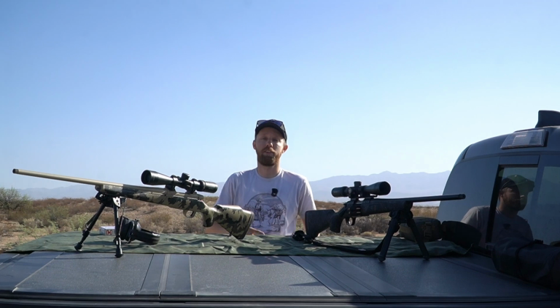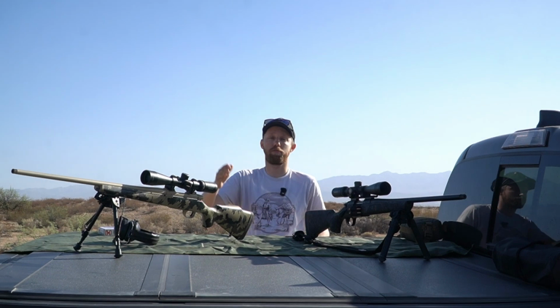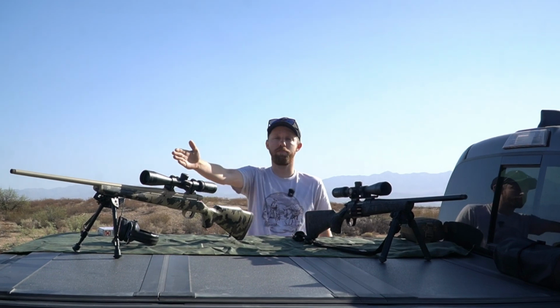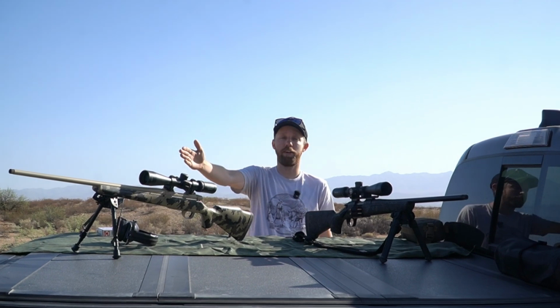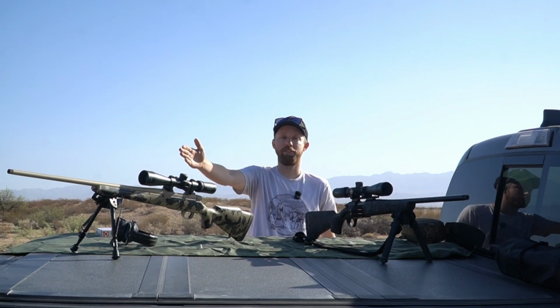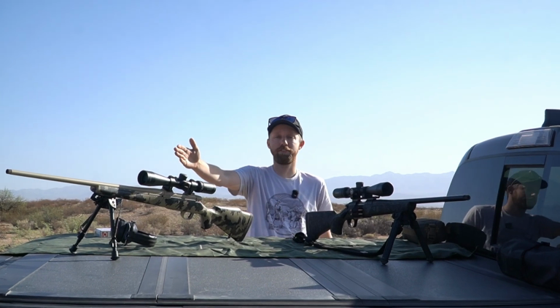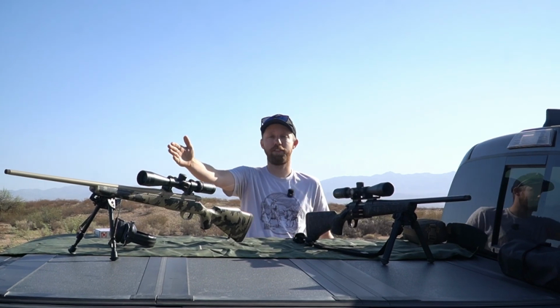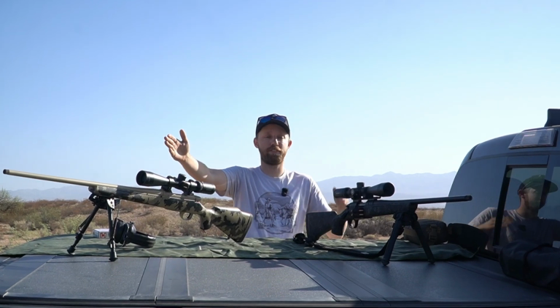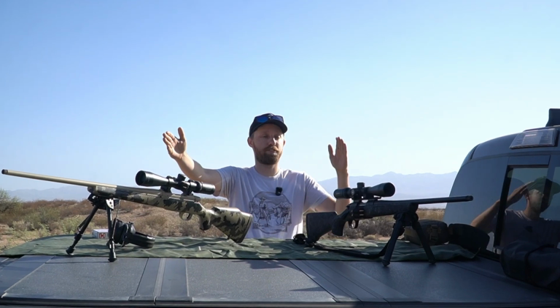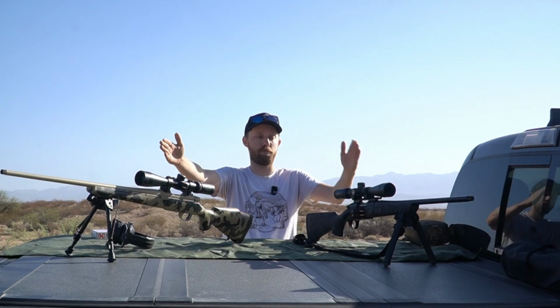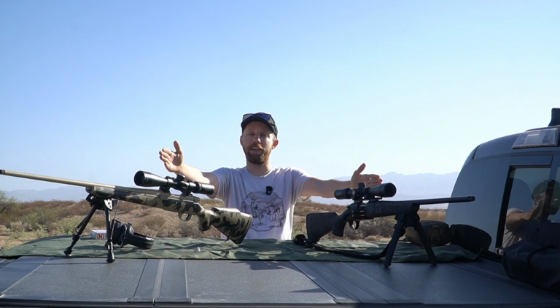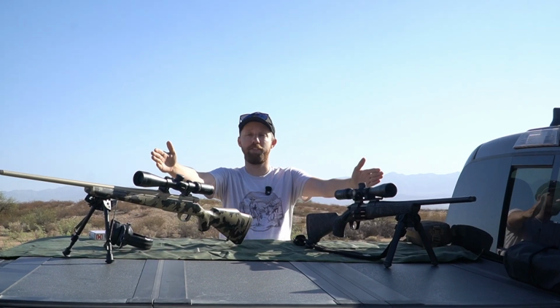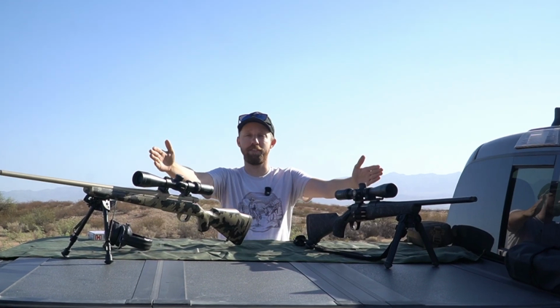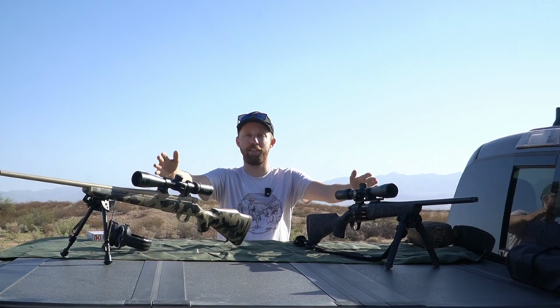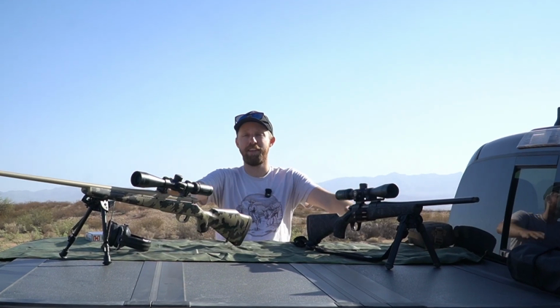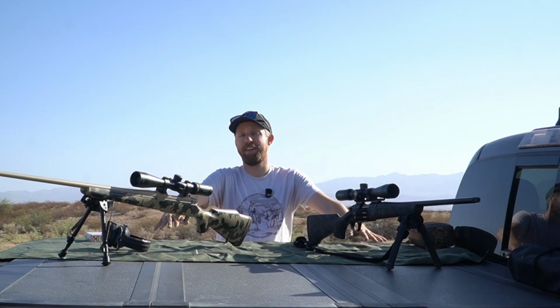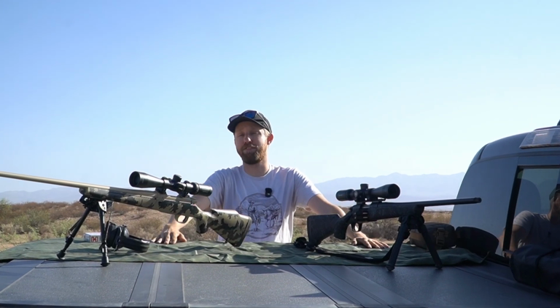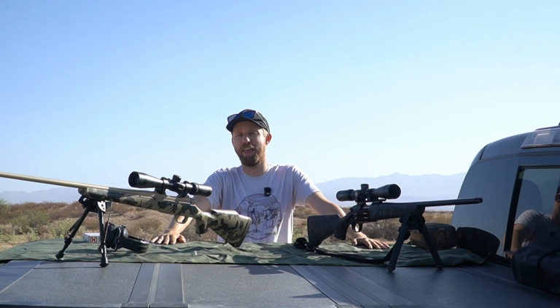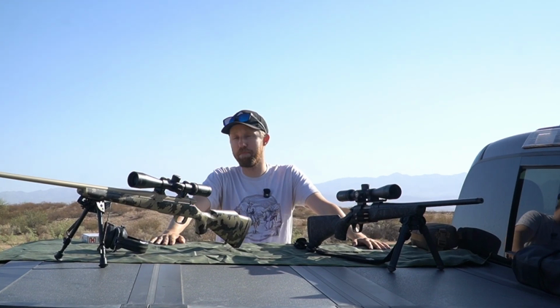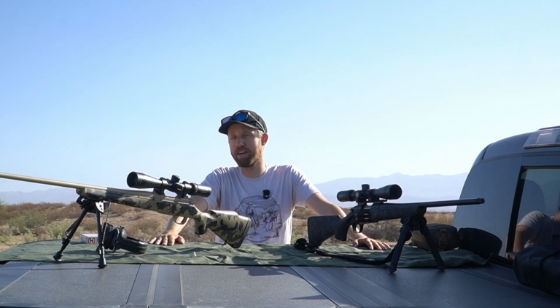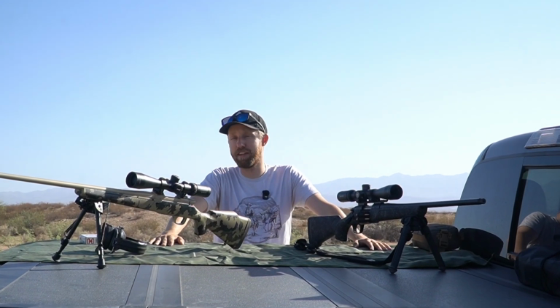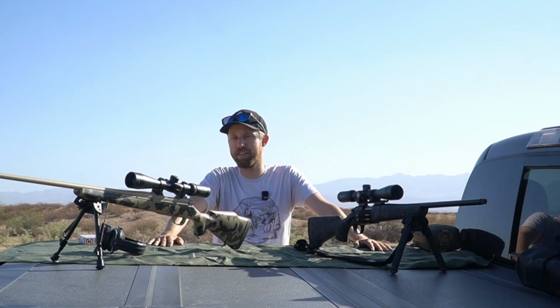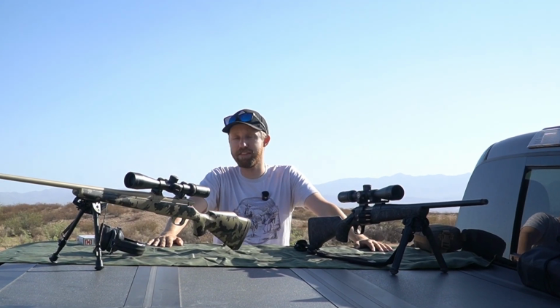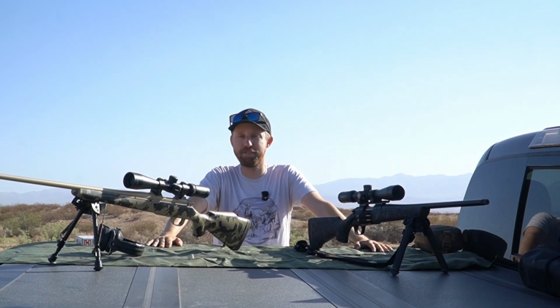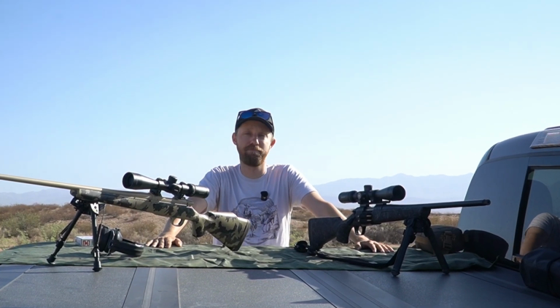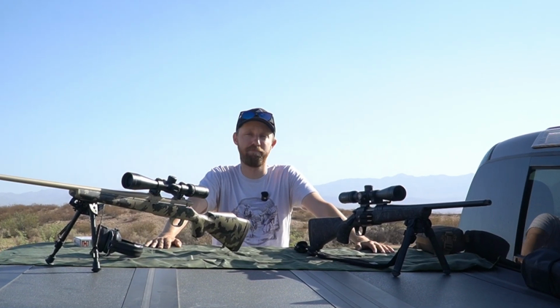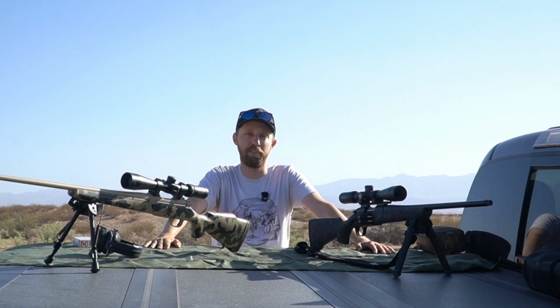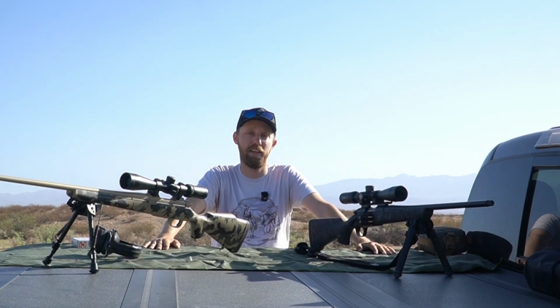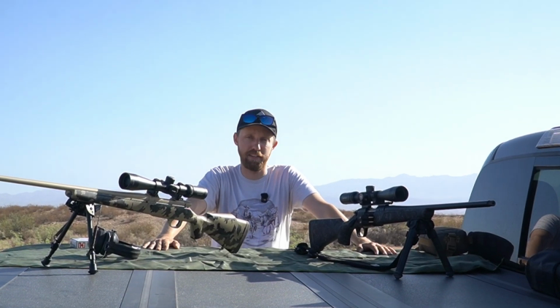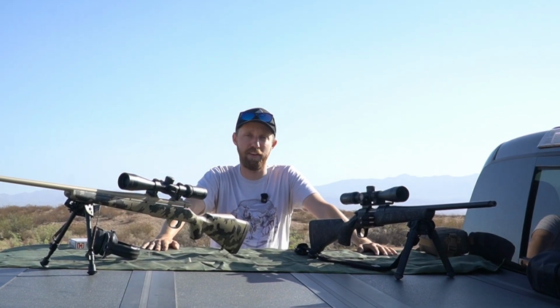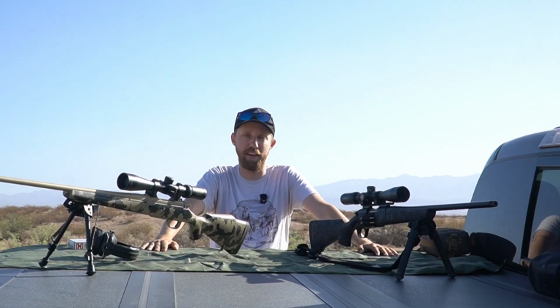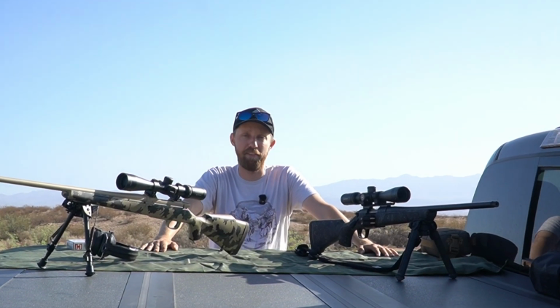24 inches versus 20 inches. Is there that big of a difference? Let's find out.